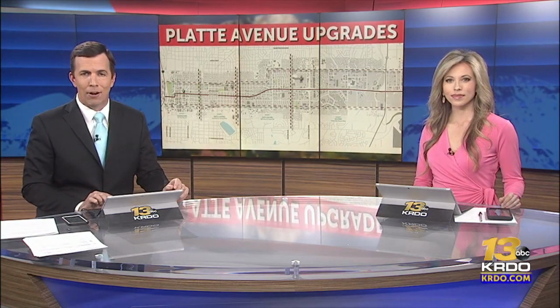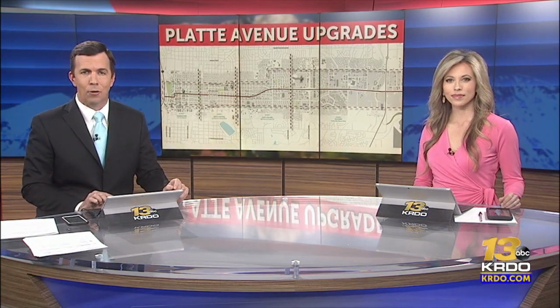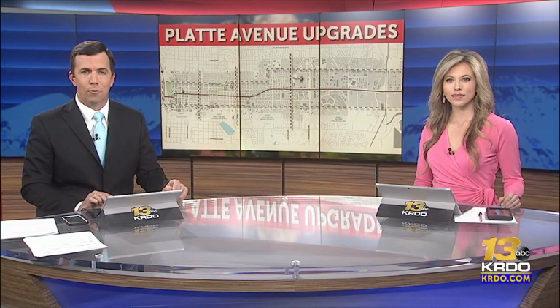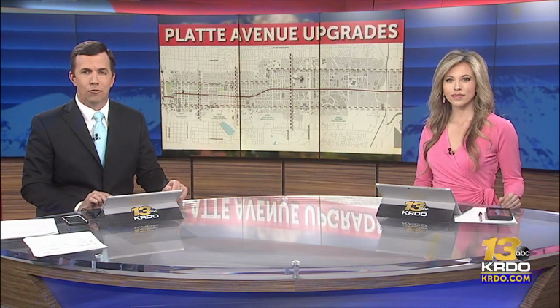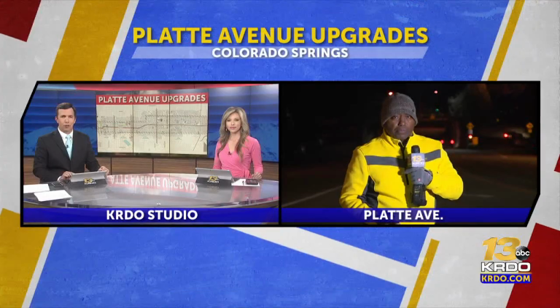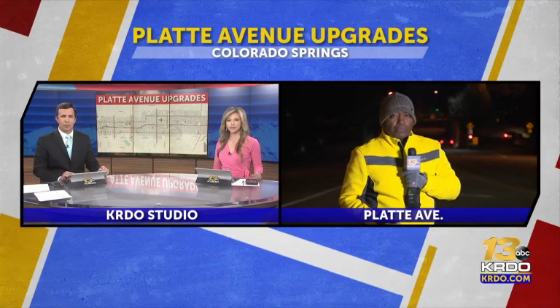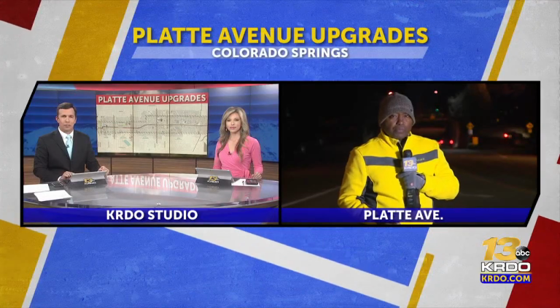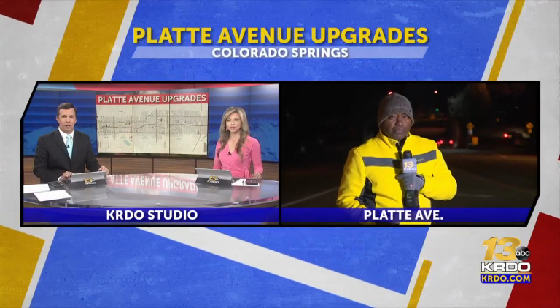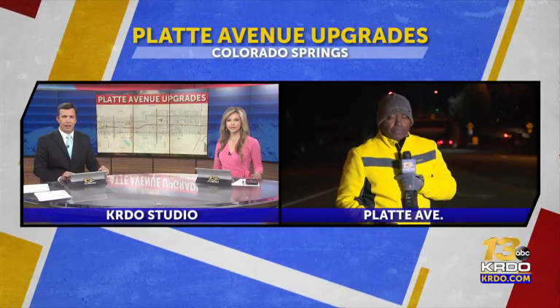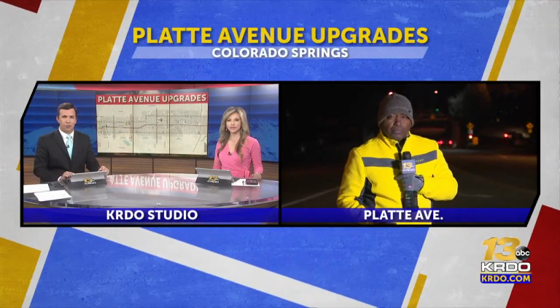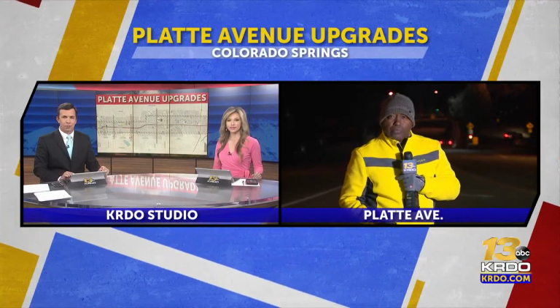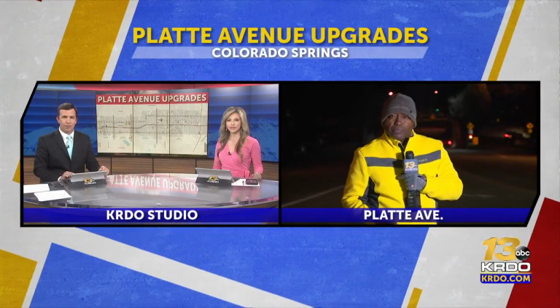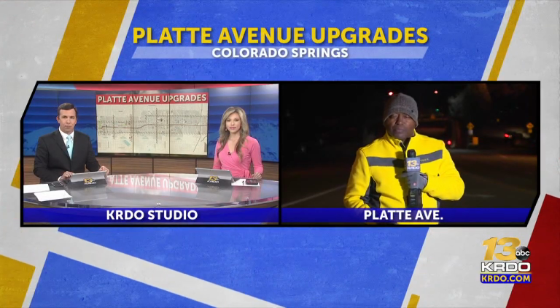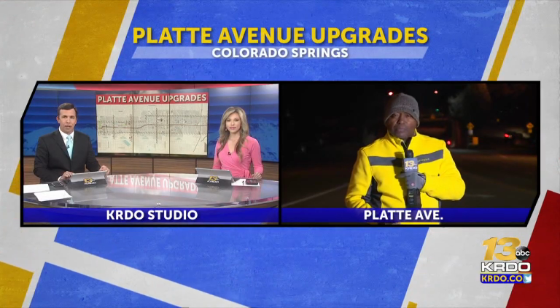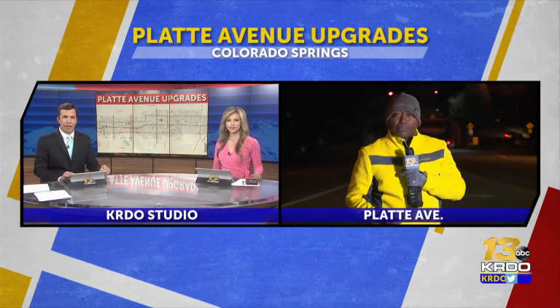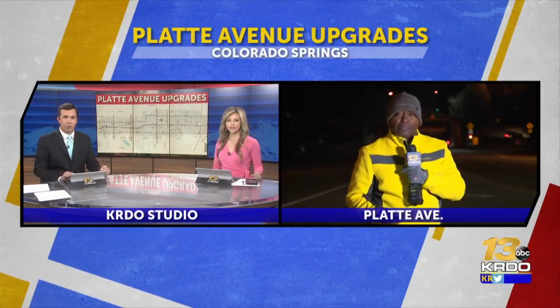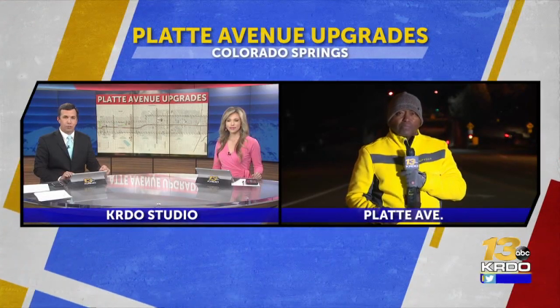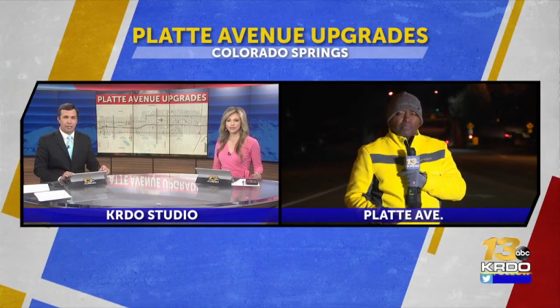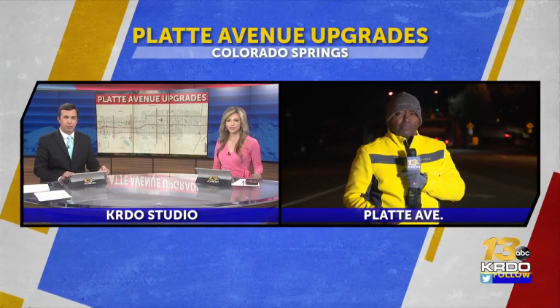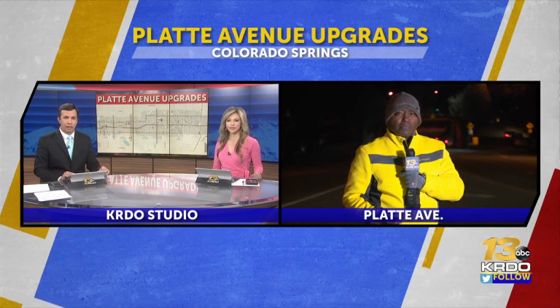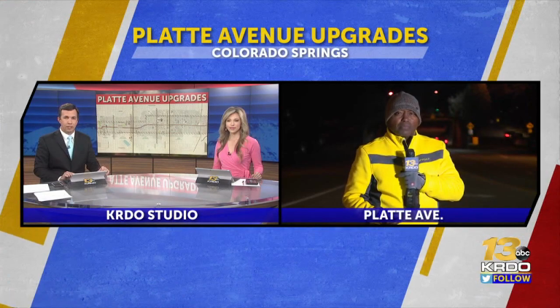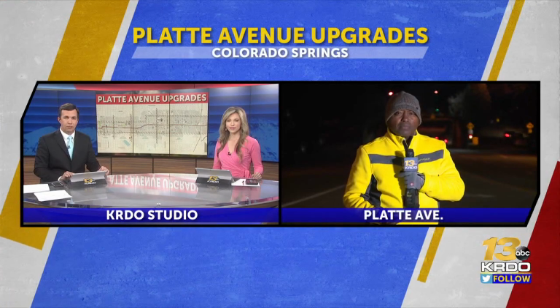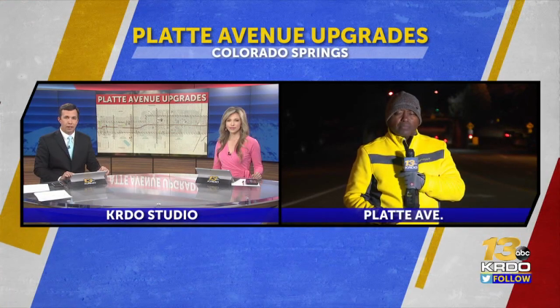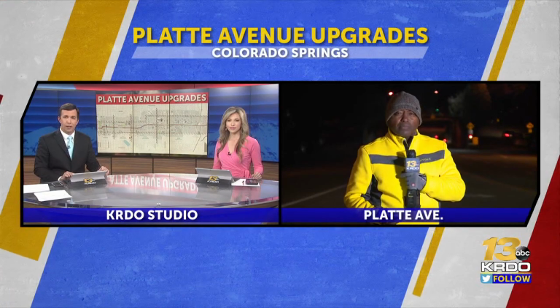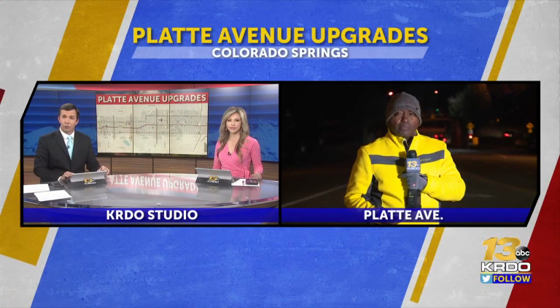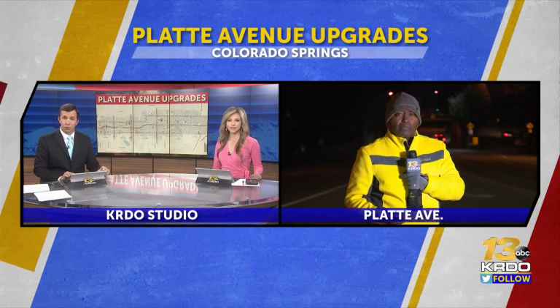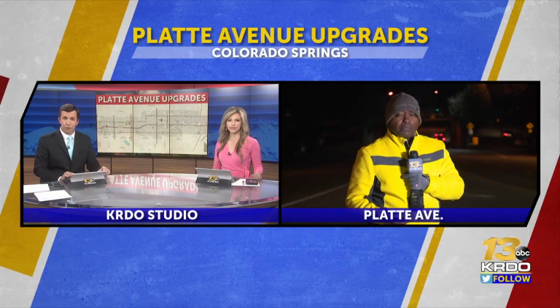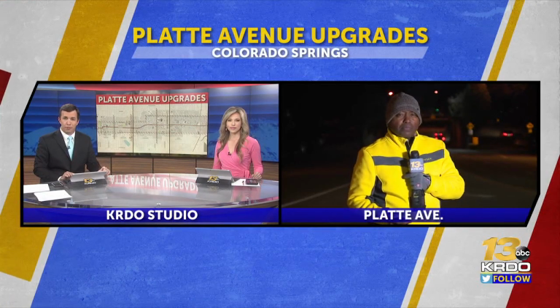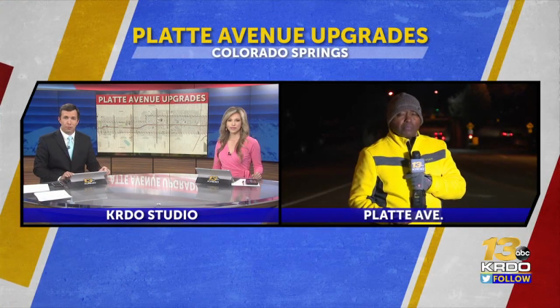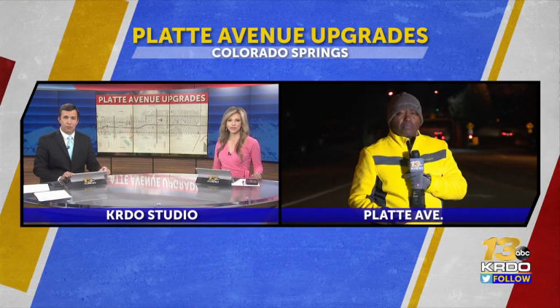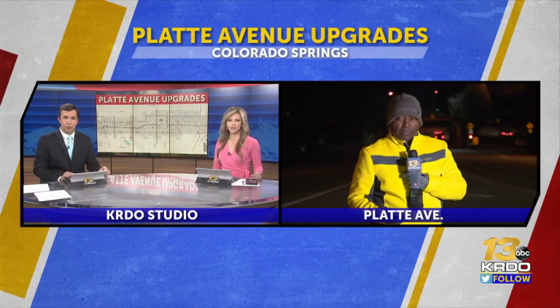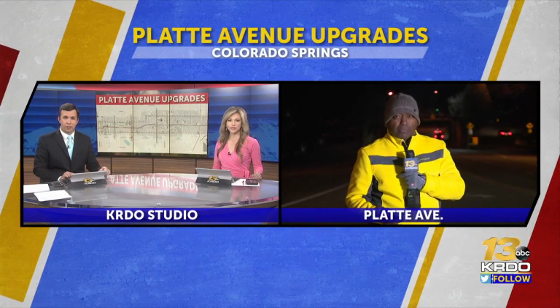KRDO News Channel 13's Scott Harrison is live on Platt Avenue just east of downtown tonight to explain some of the suggestions.